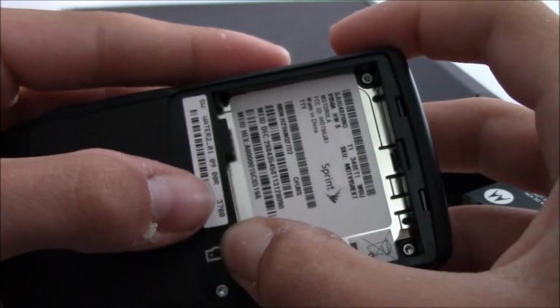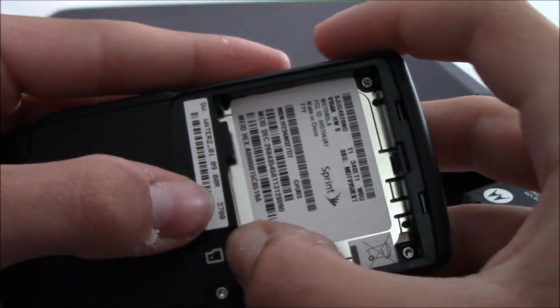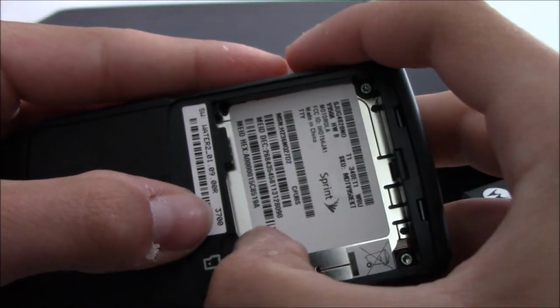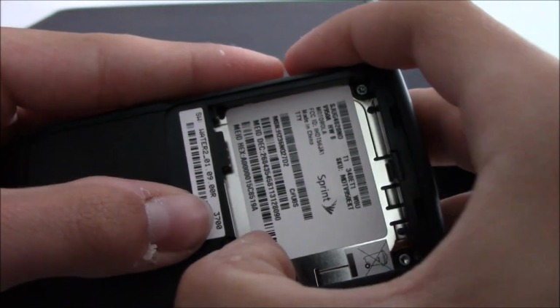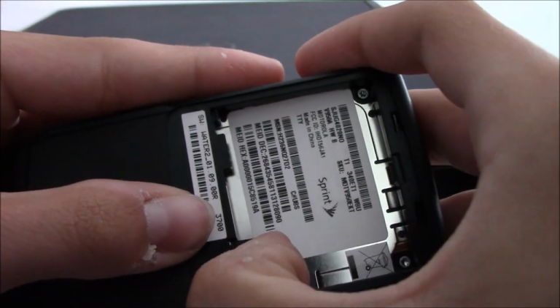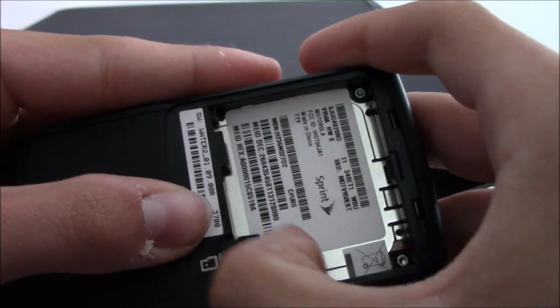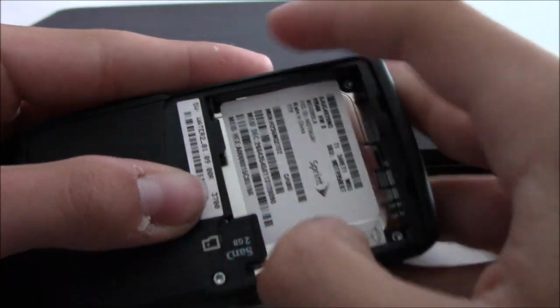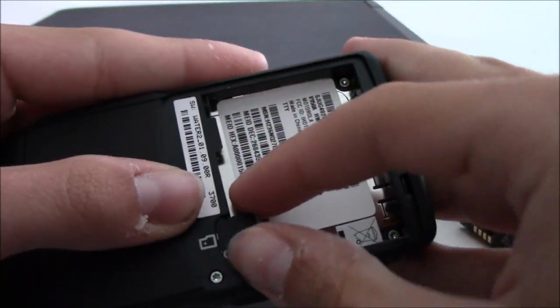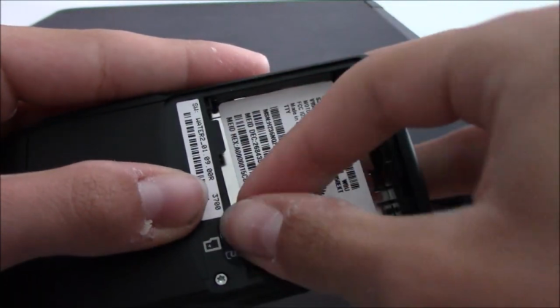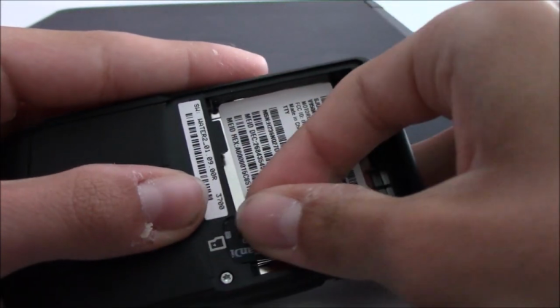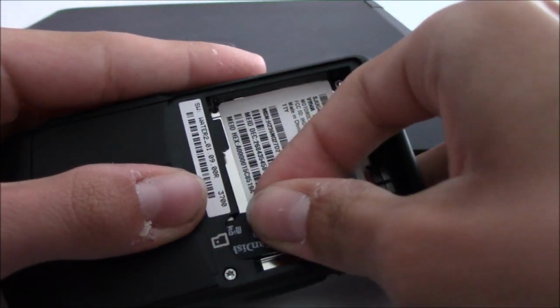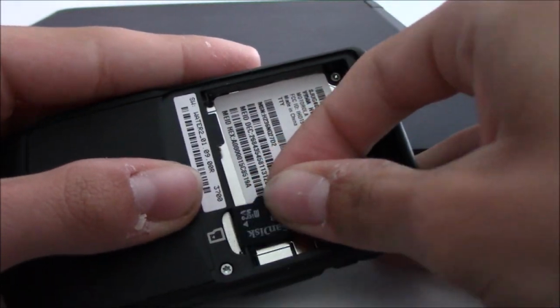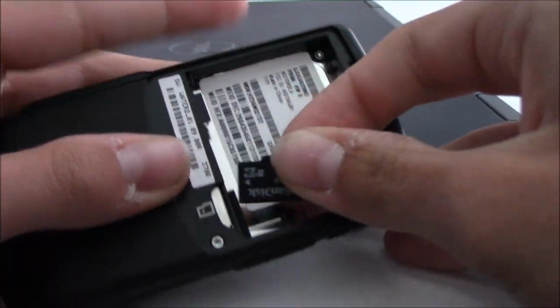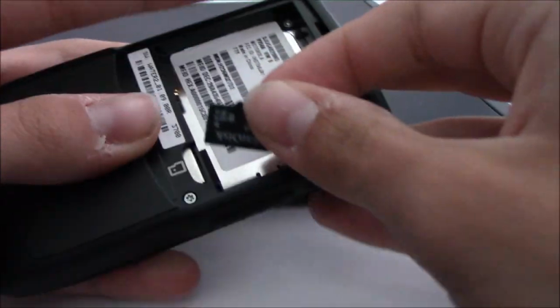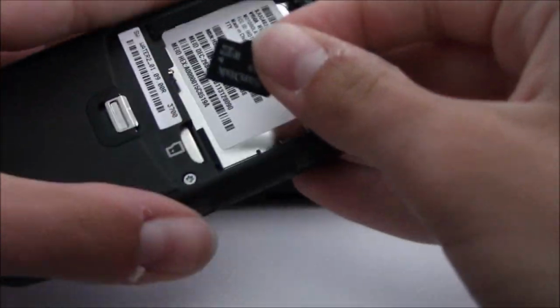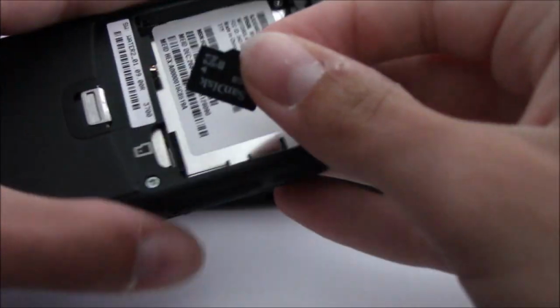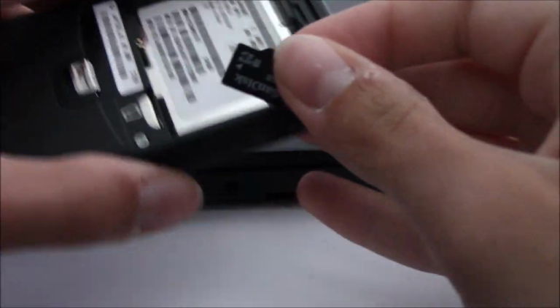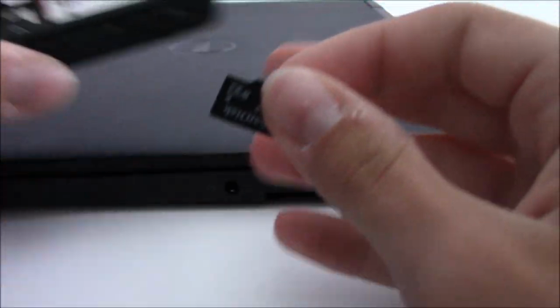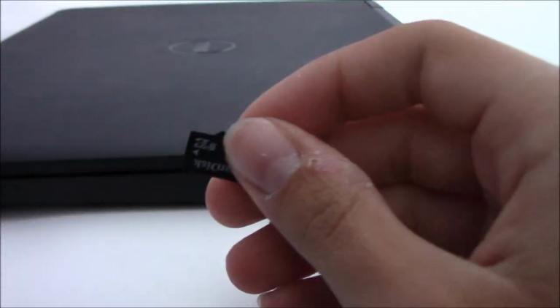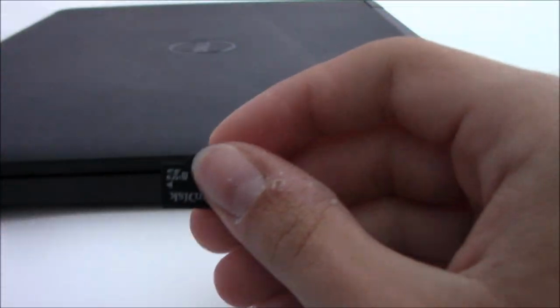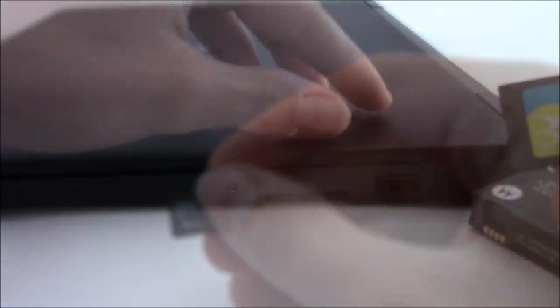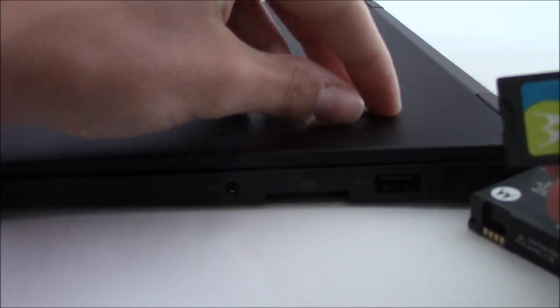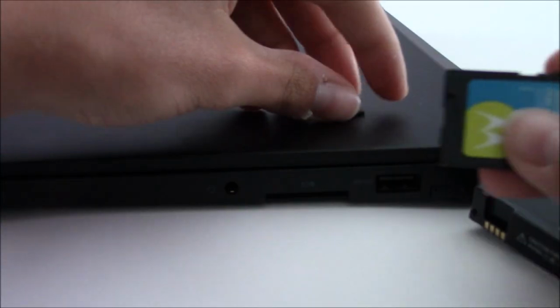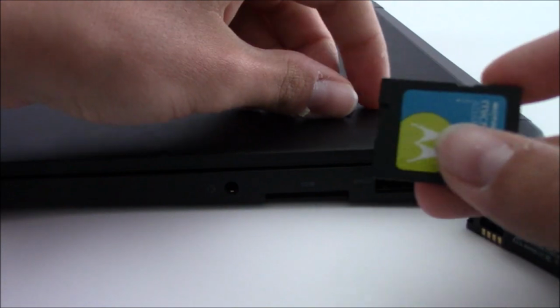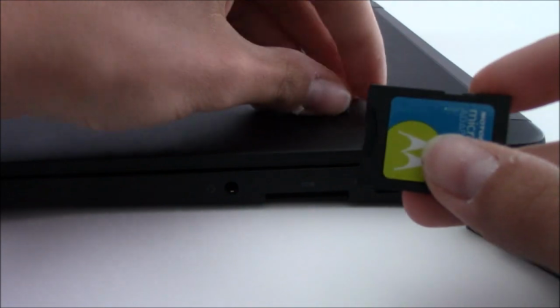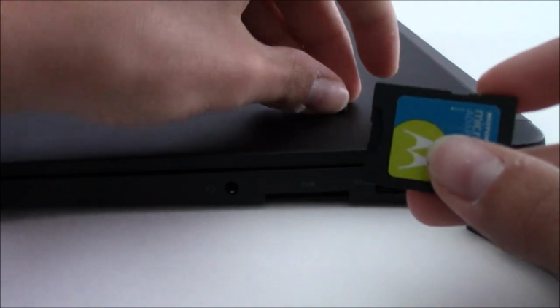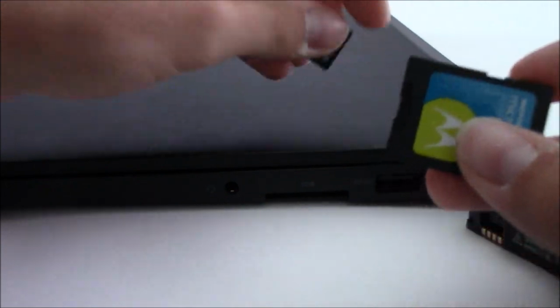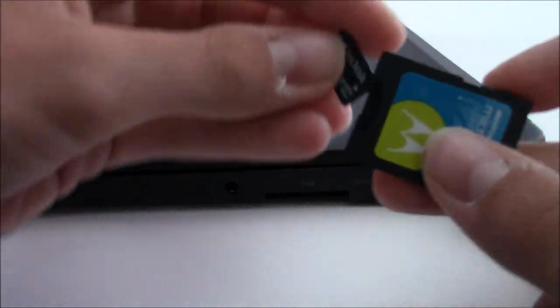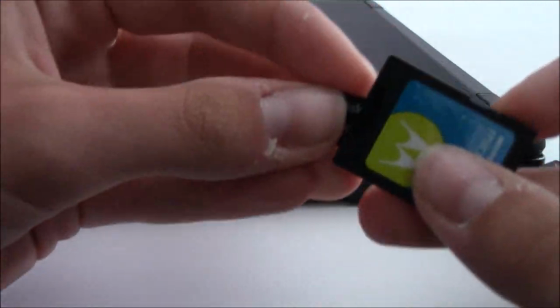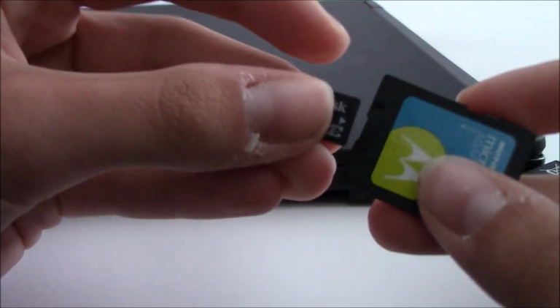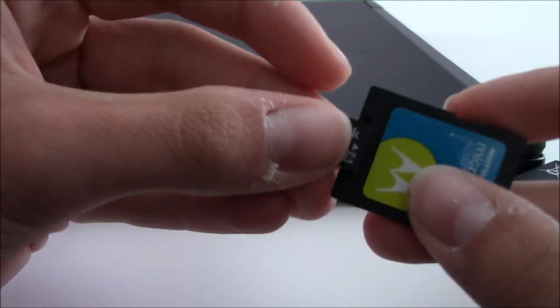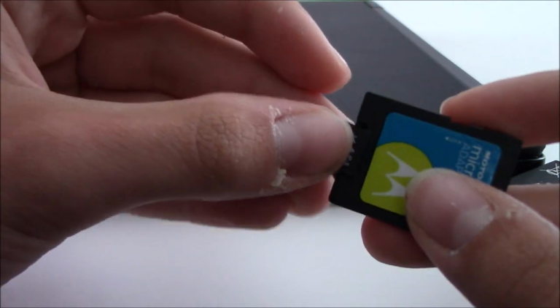Here's a demonstration of the SD card adapter that came with this phone as well as connecting it to the computer.